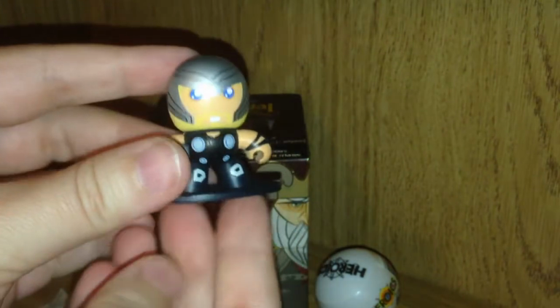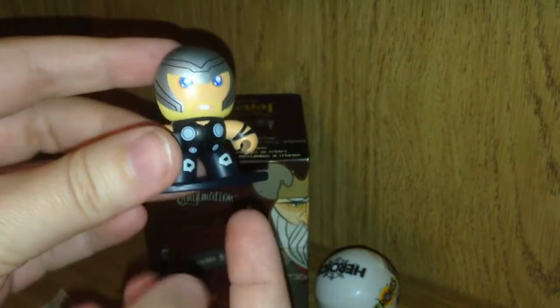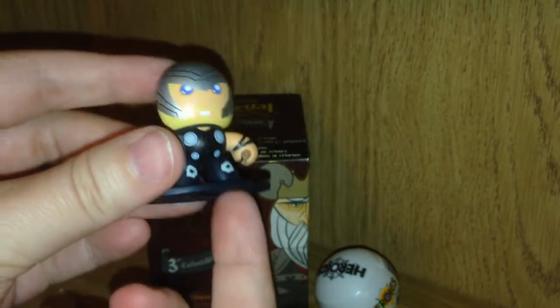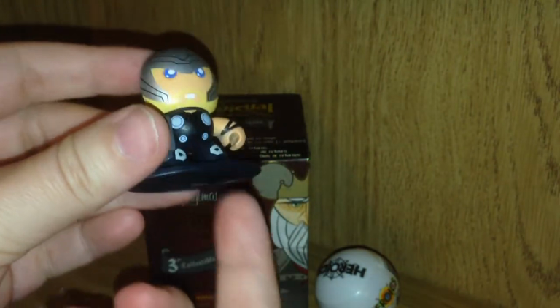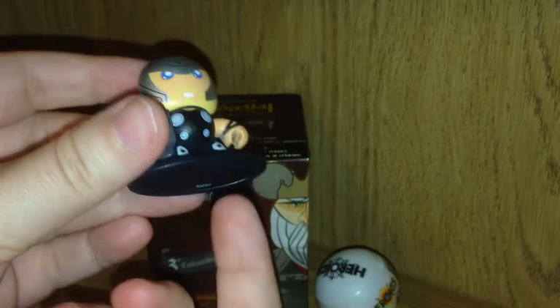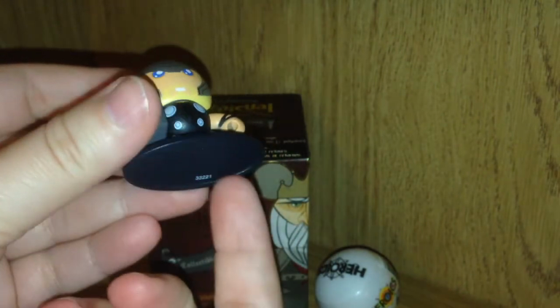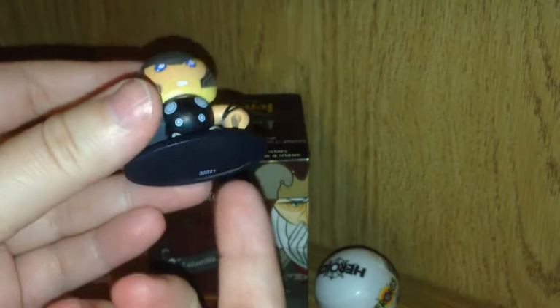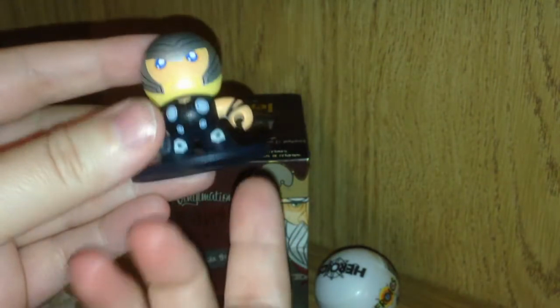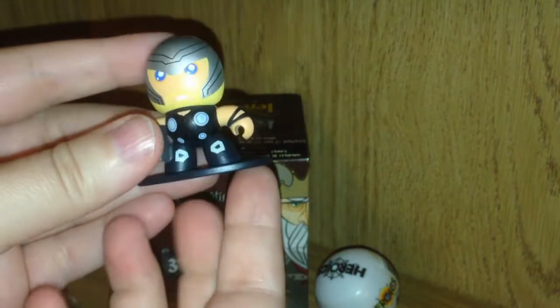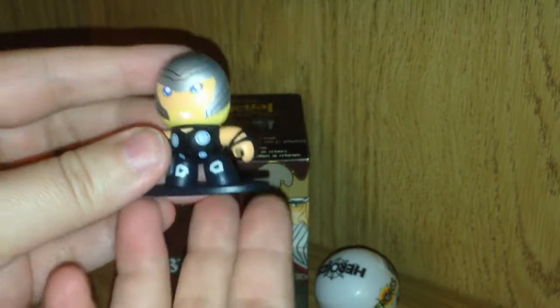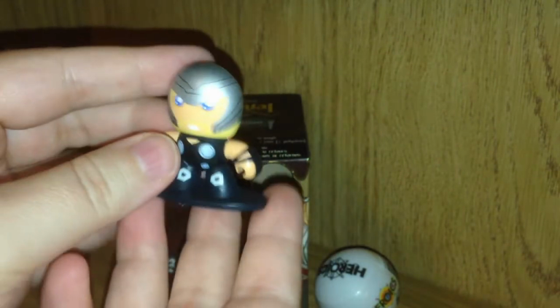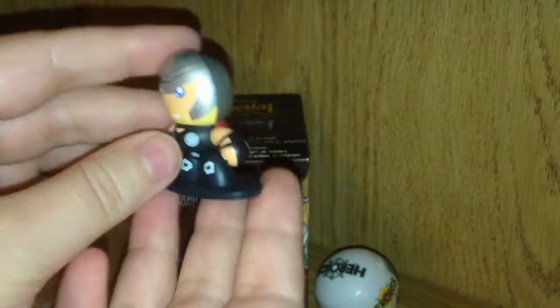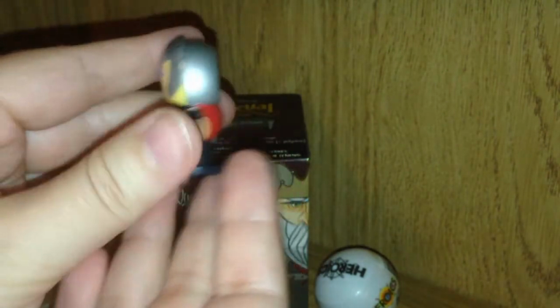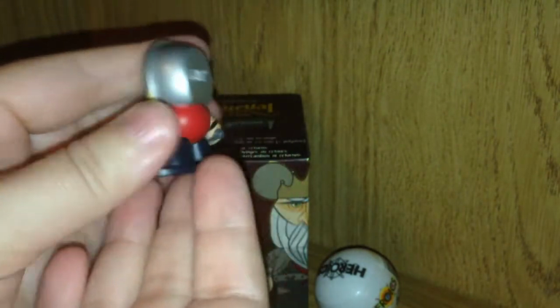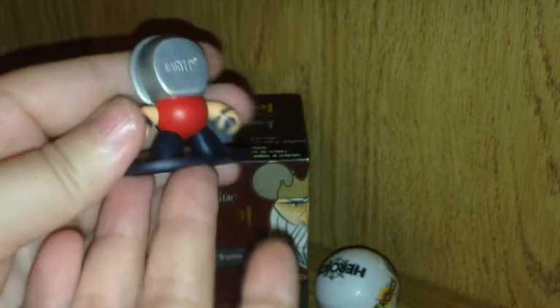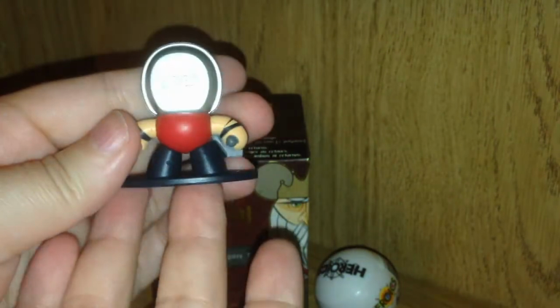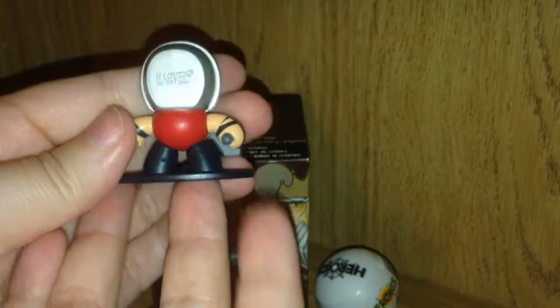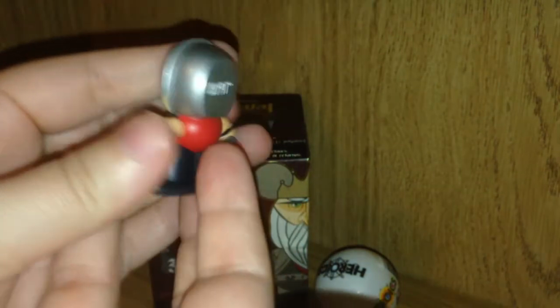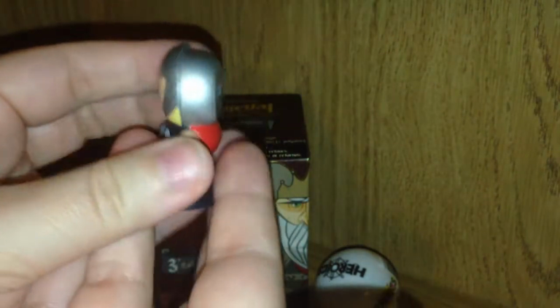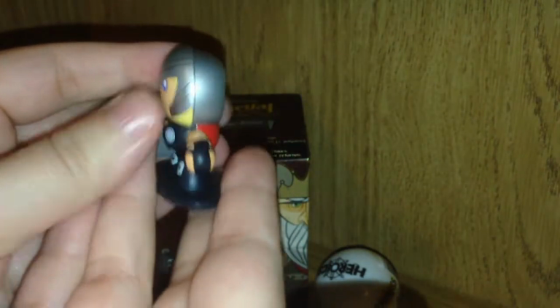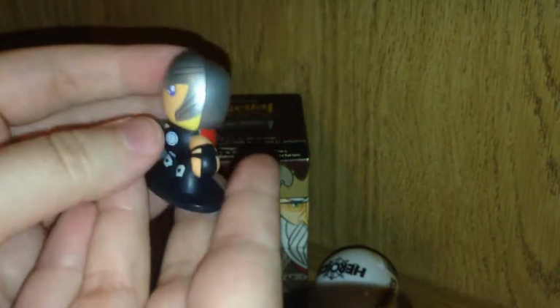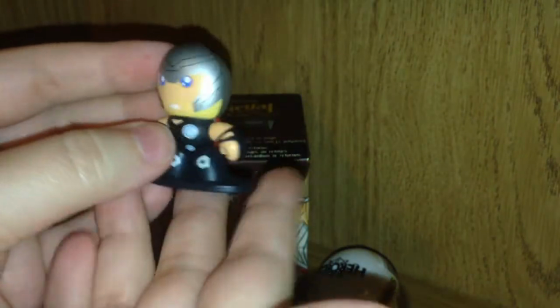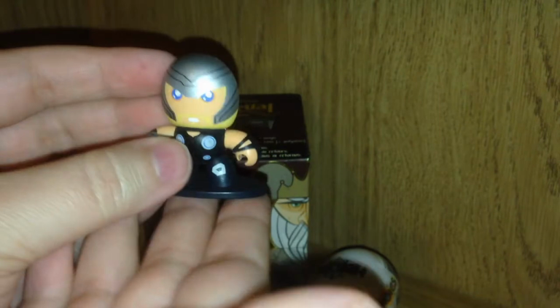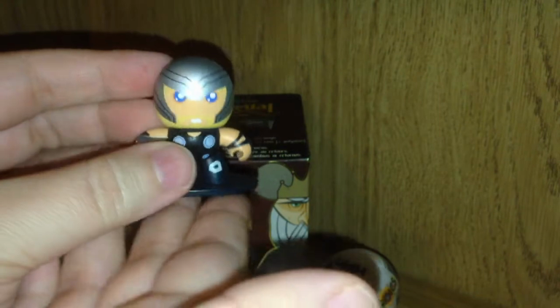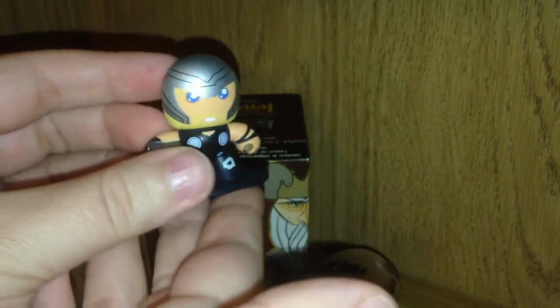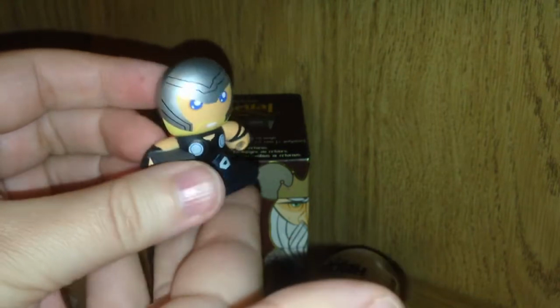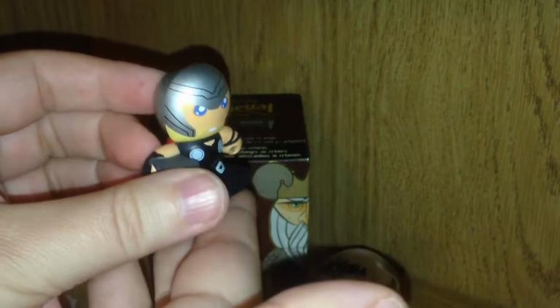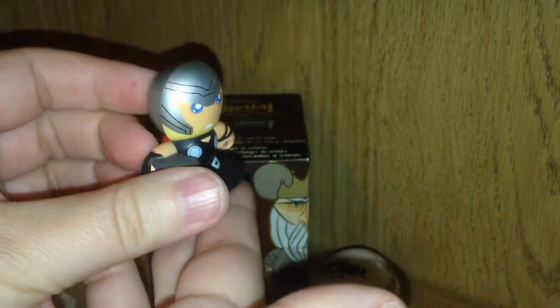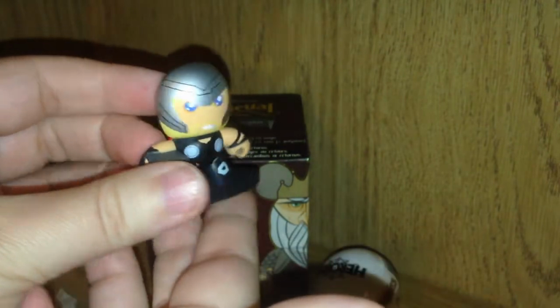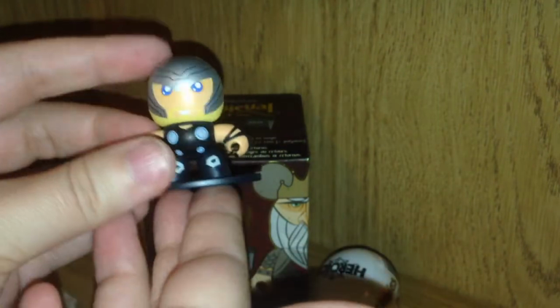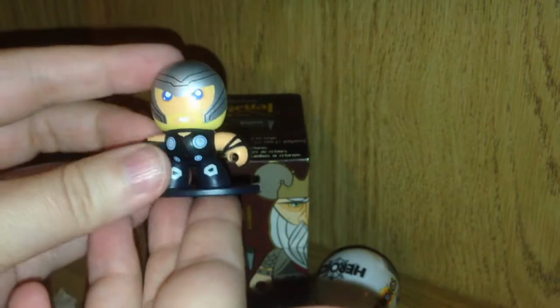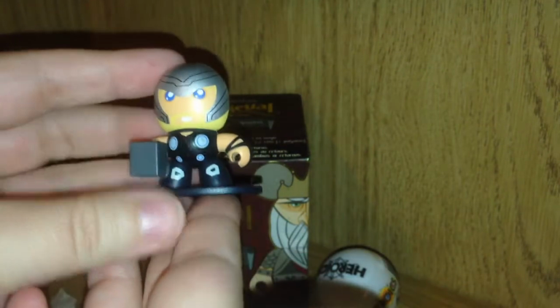These figures come attached to the base. And in particular, I love the way they styled his helmet.